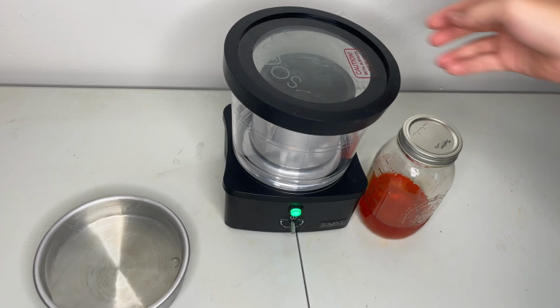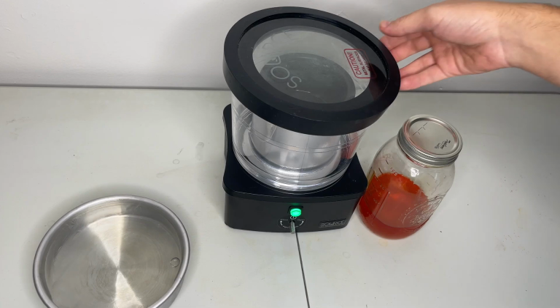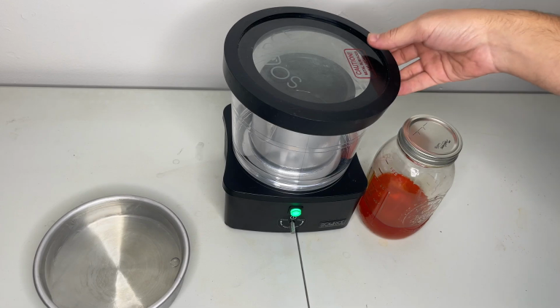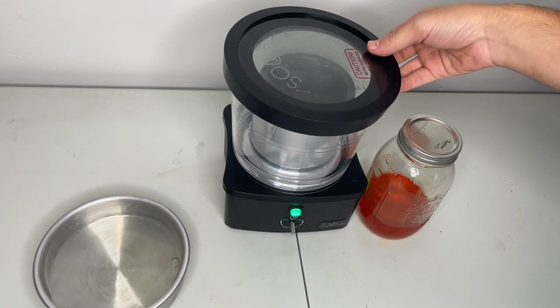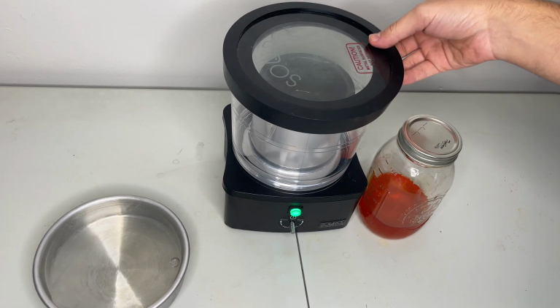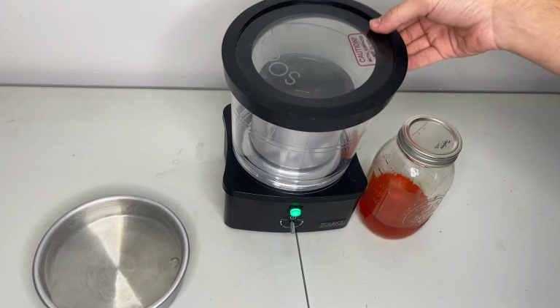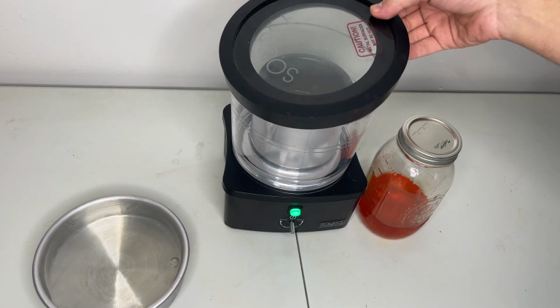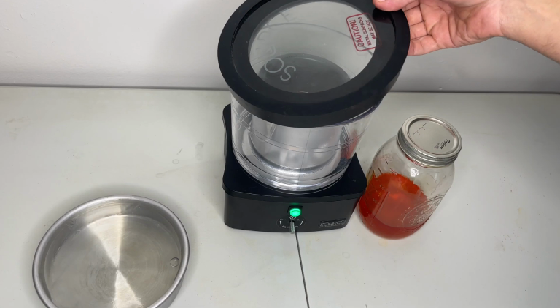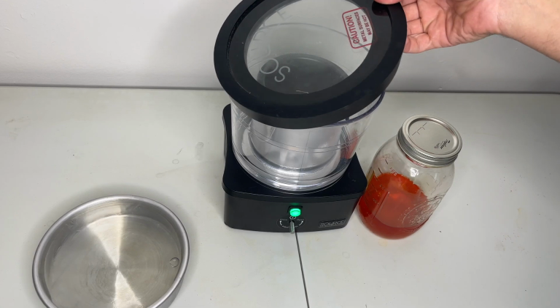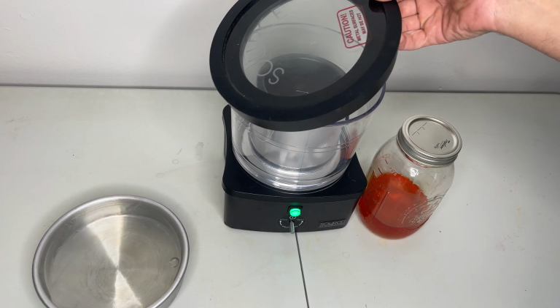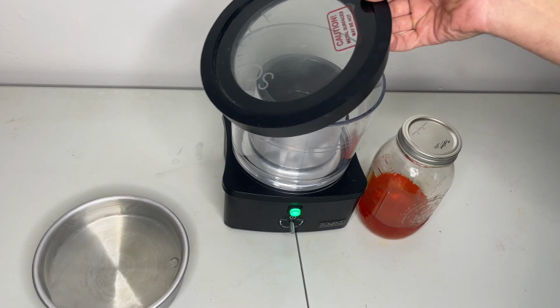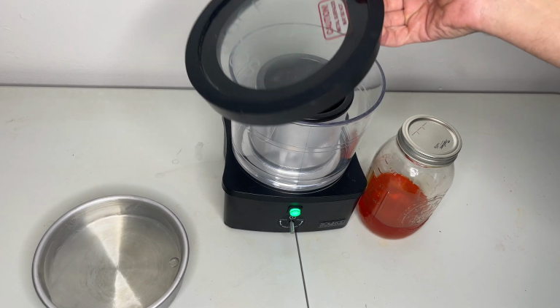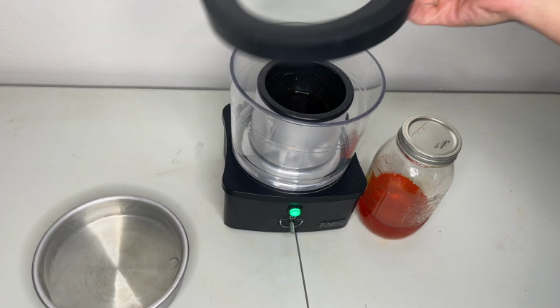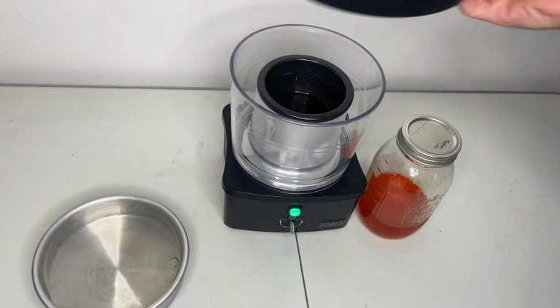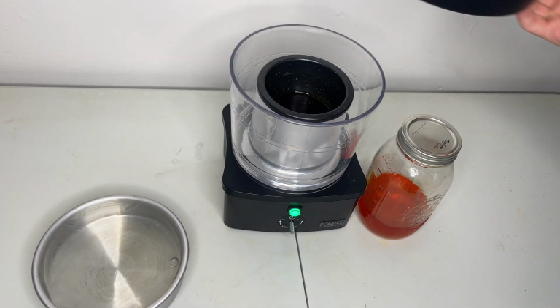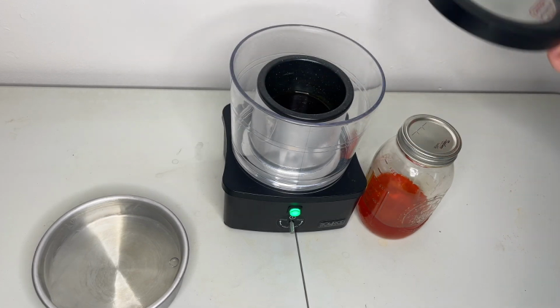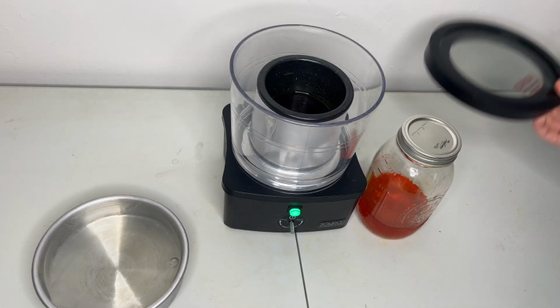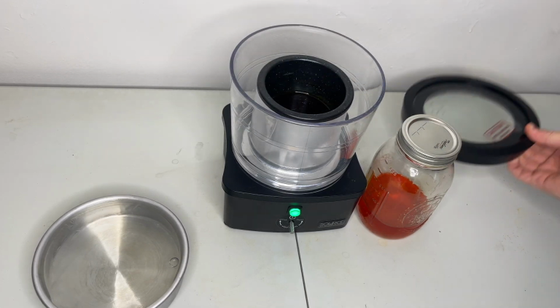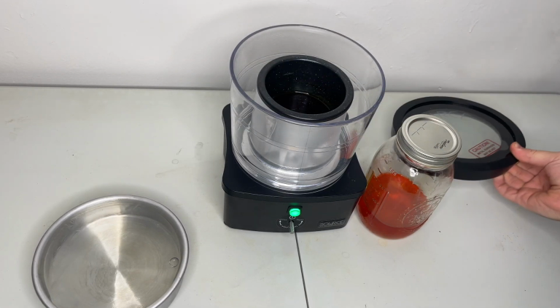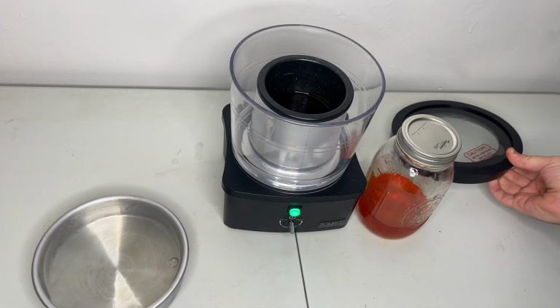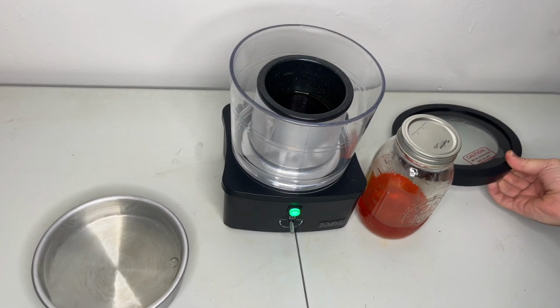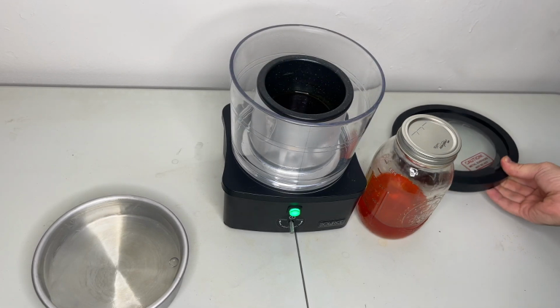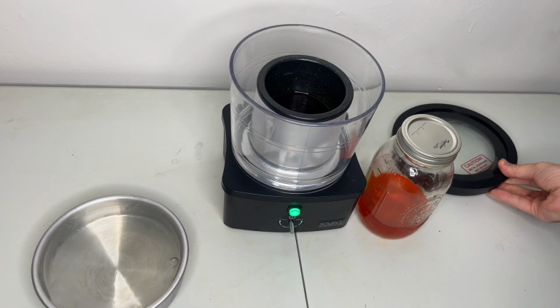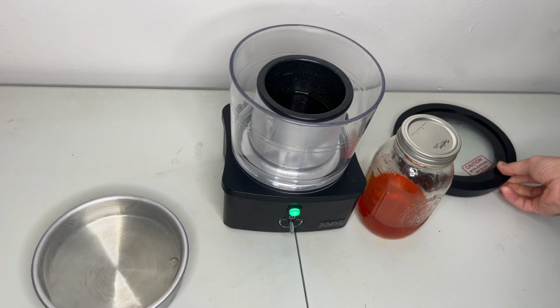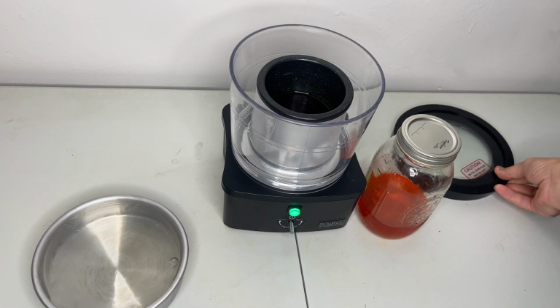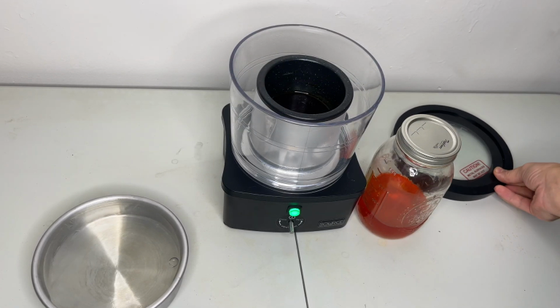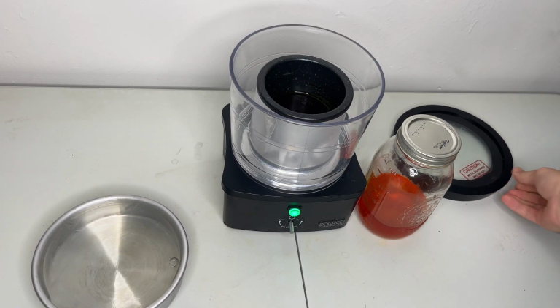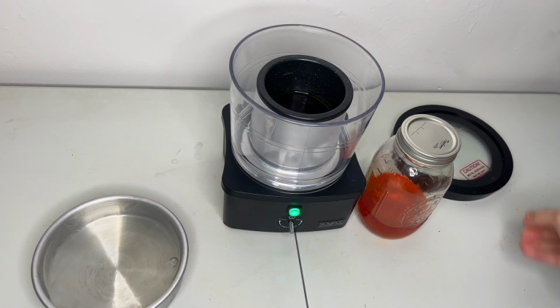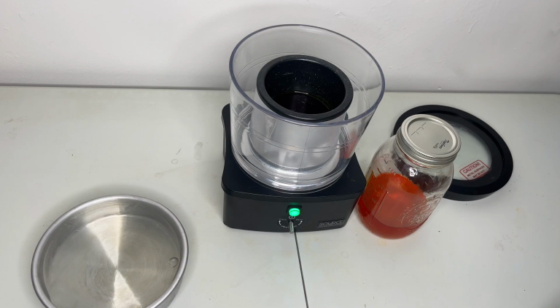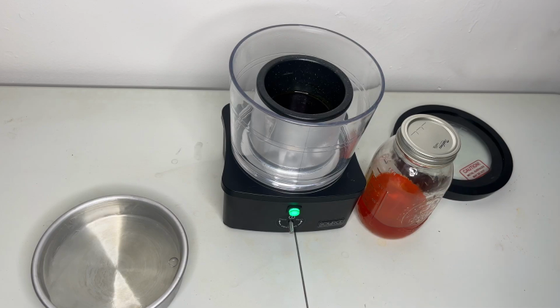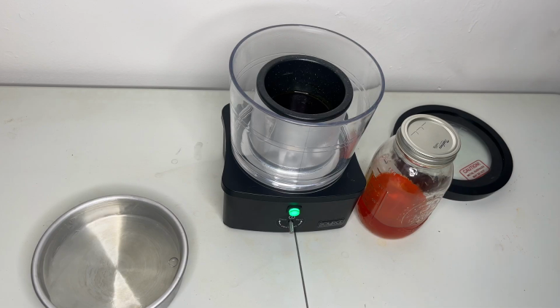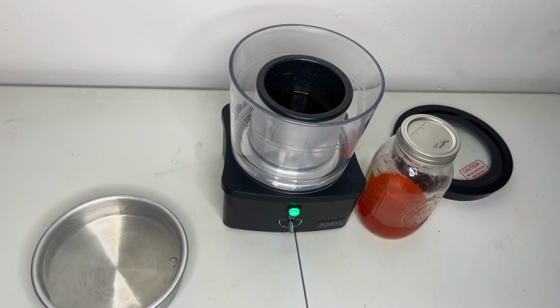After about two hours, the rest of the Everclear extraction is added to the vacuum distillation machine.